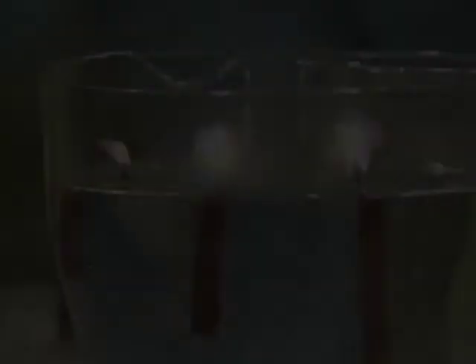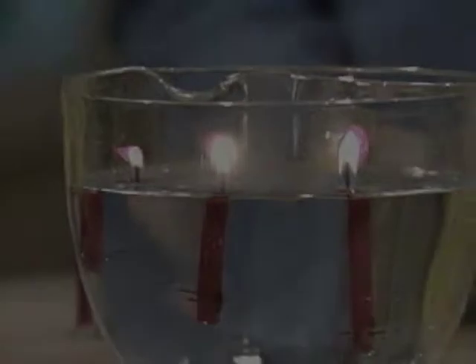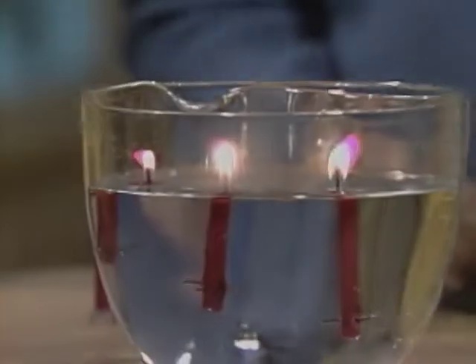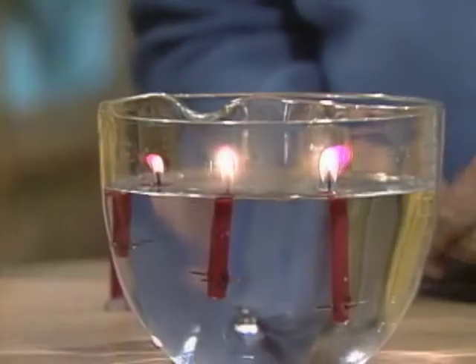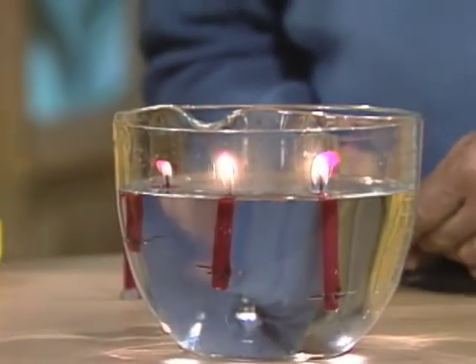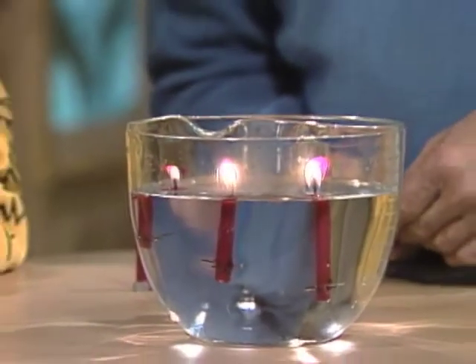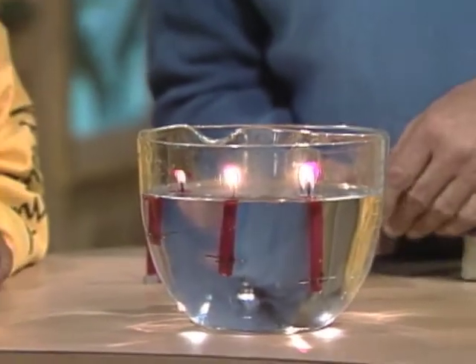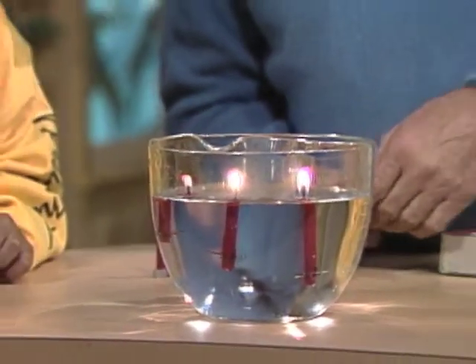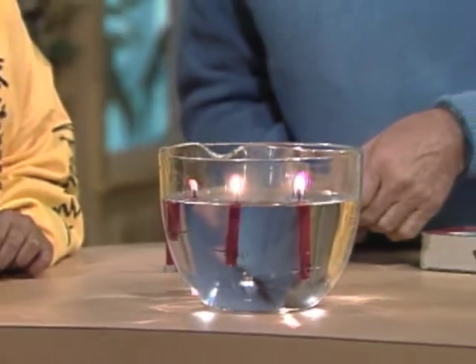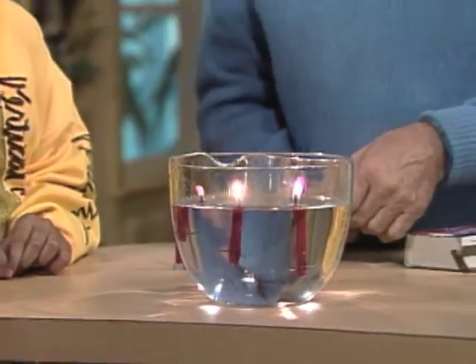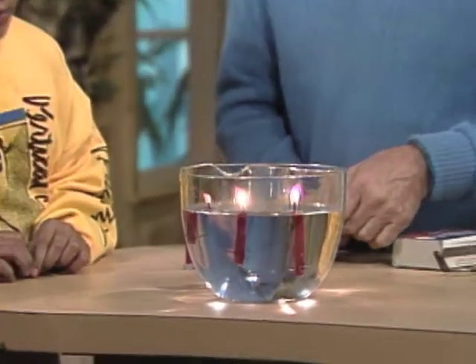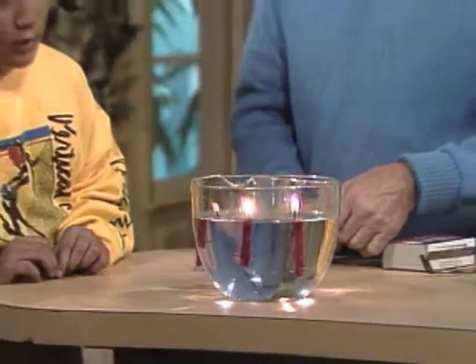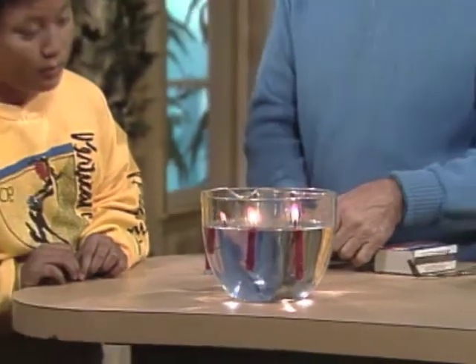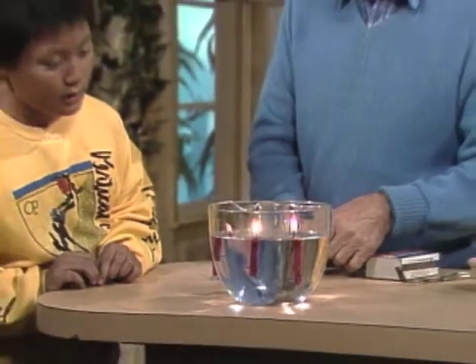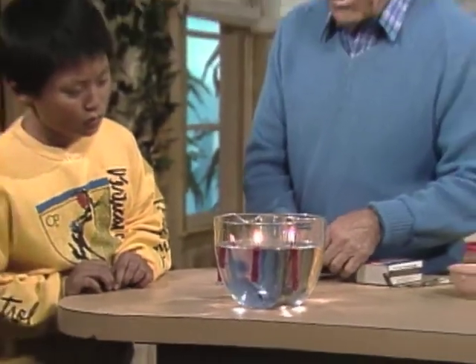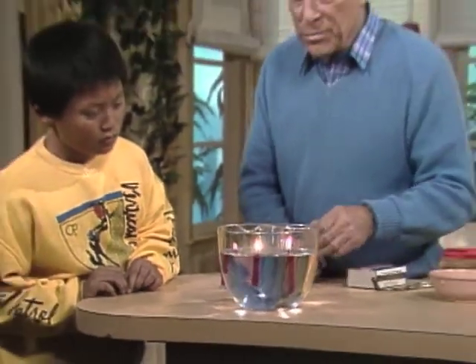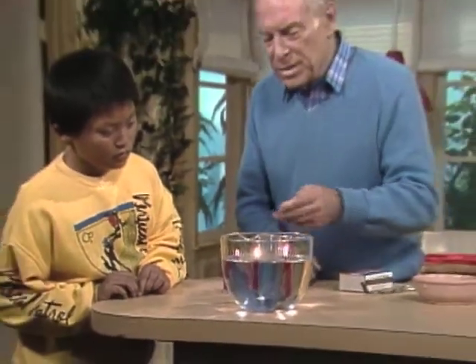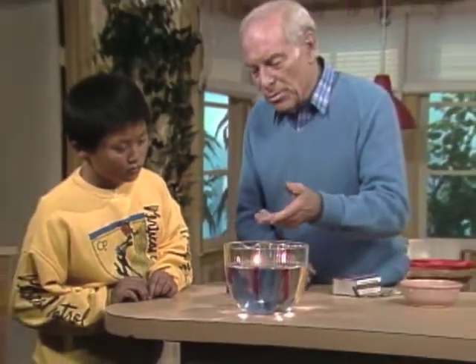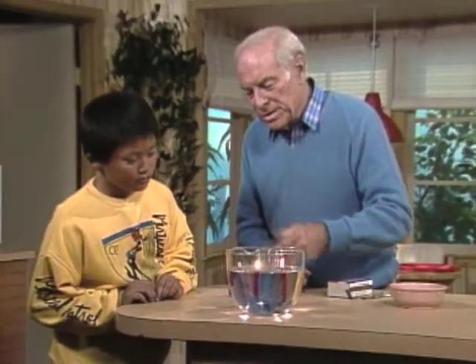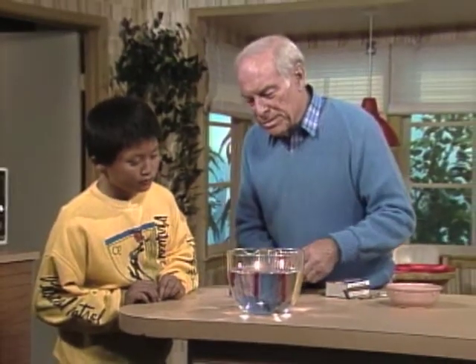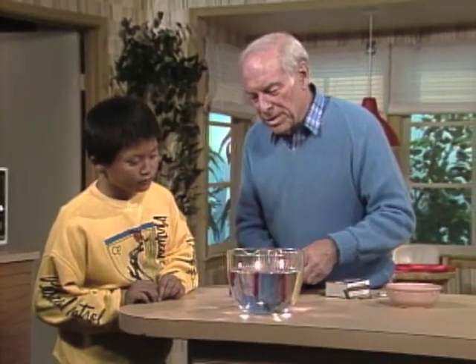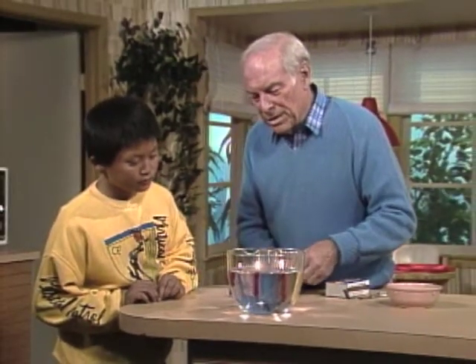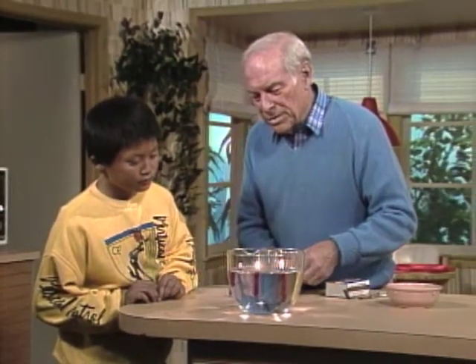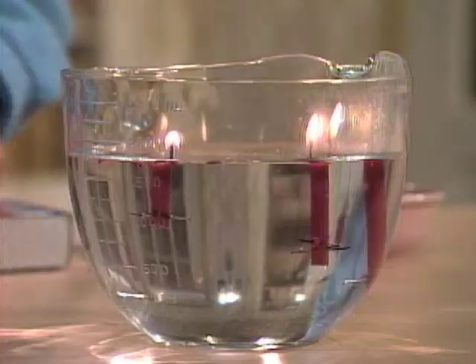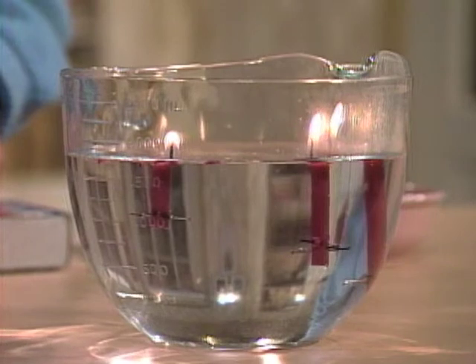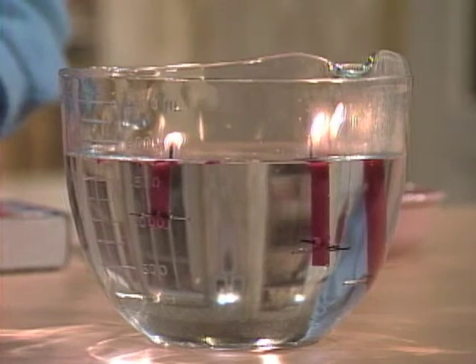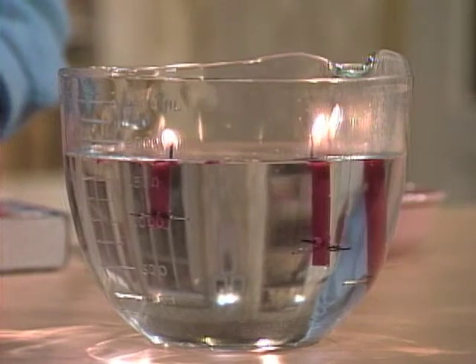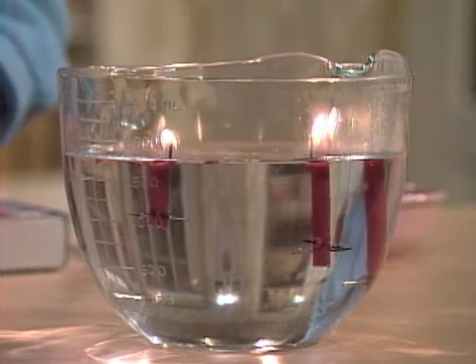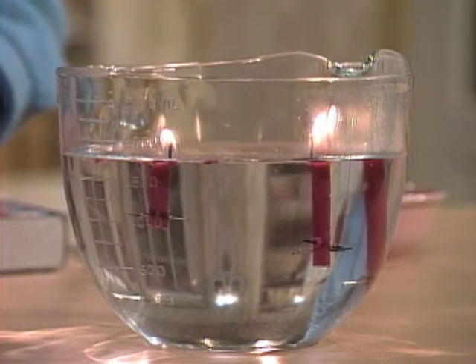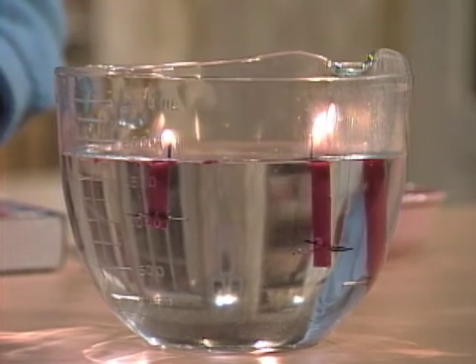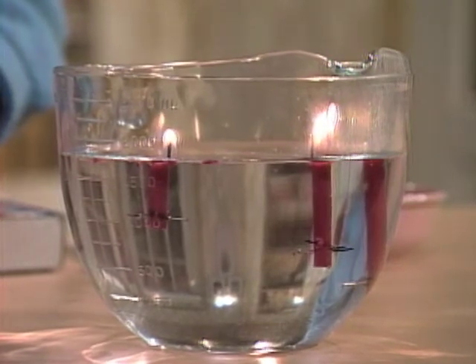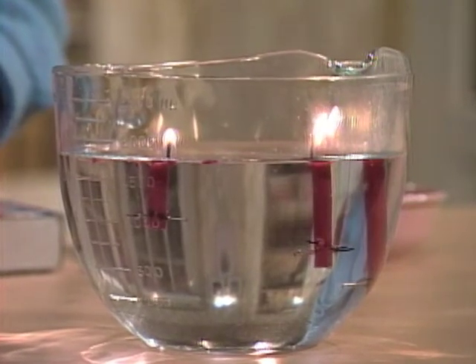Say, Mr. Wizard, aren't the candles supposed to be burnt out by now? Well, you'd think so, because they're burning down to the level of the water. You'd think the water would put them out.